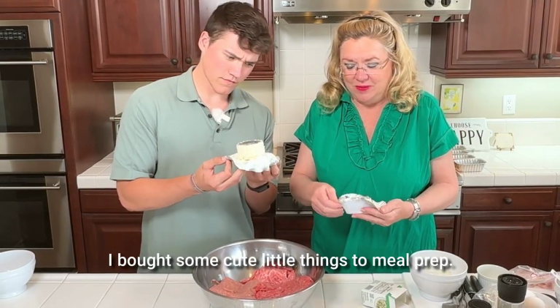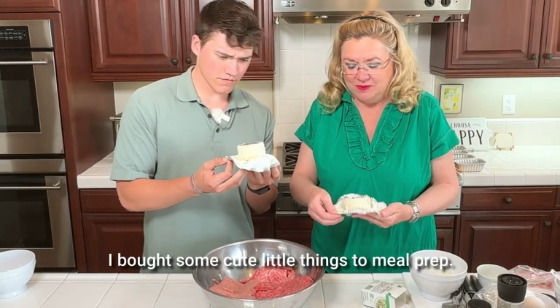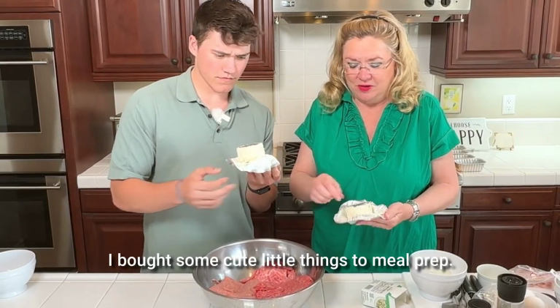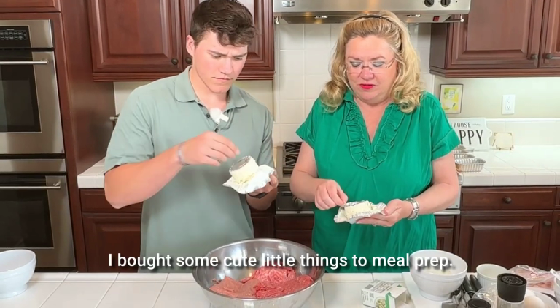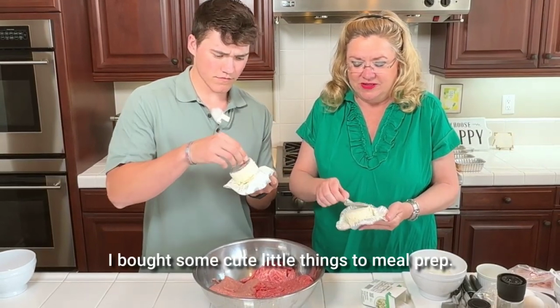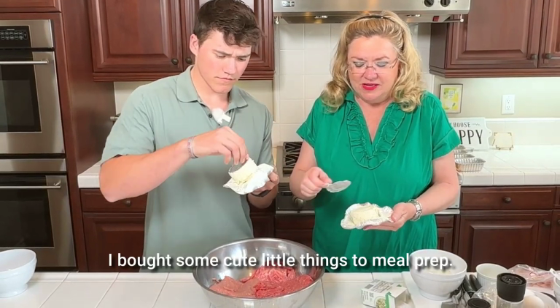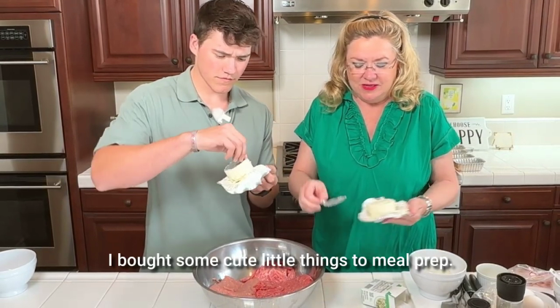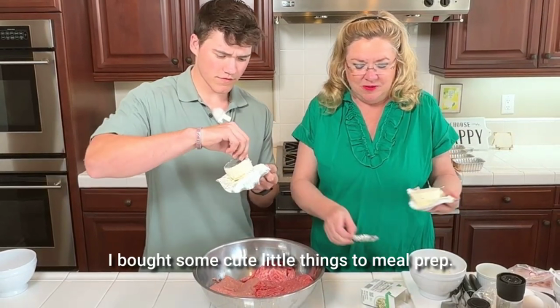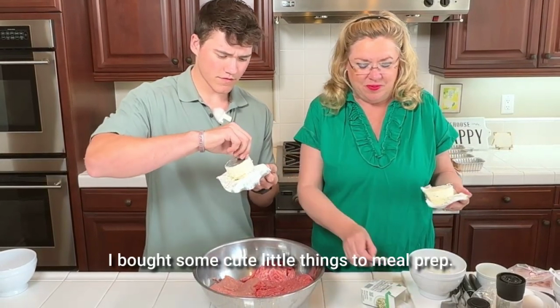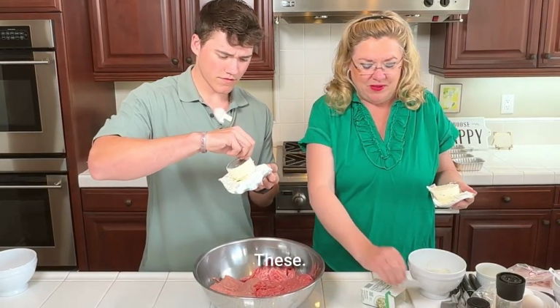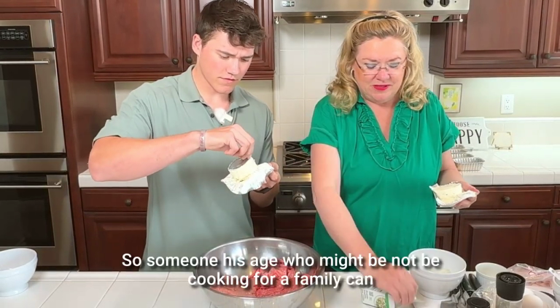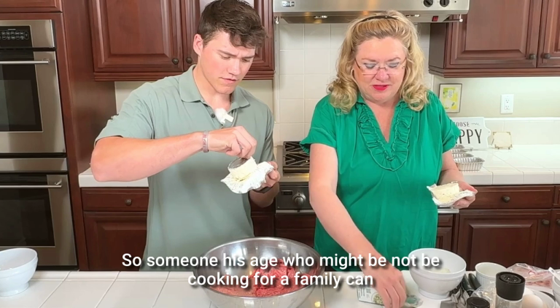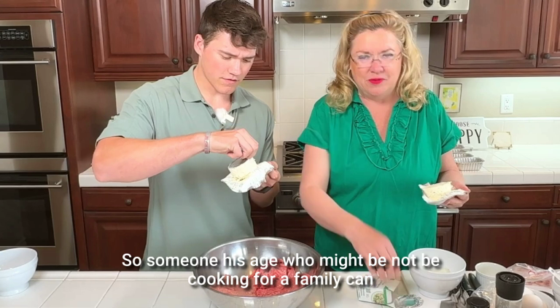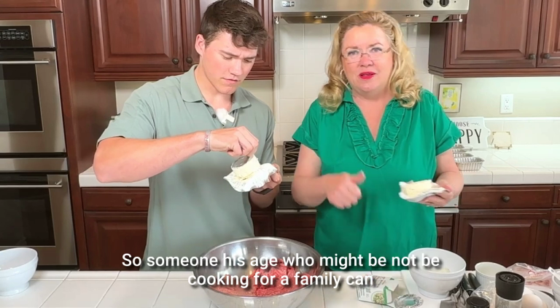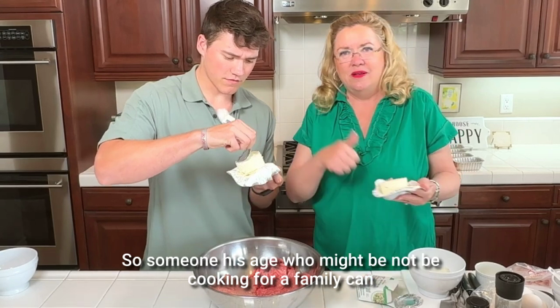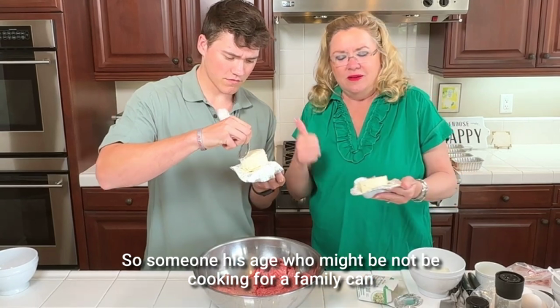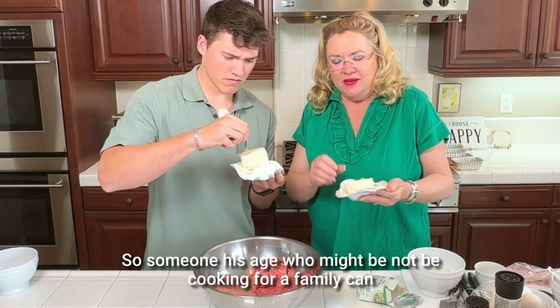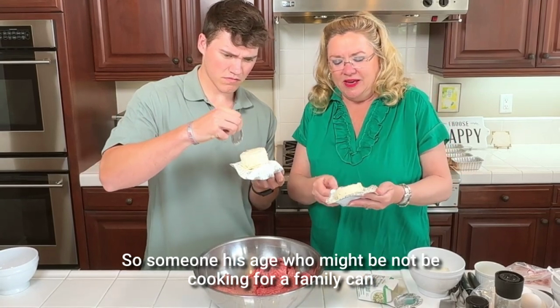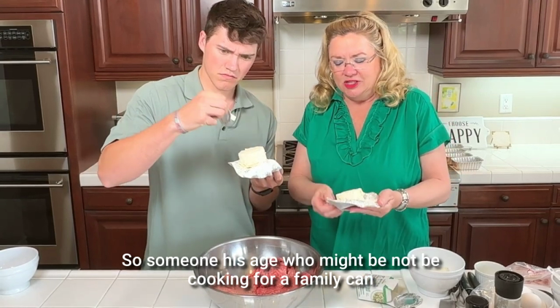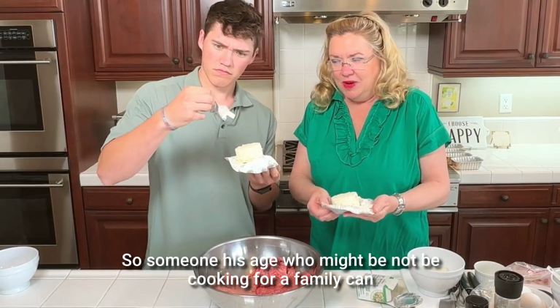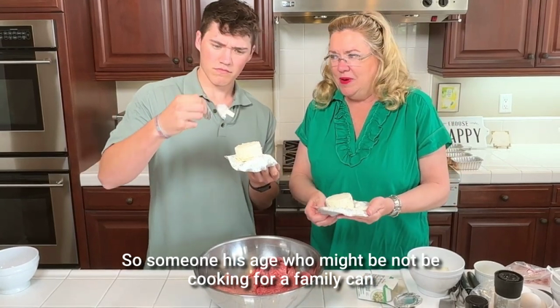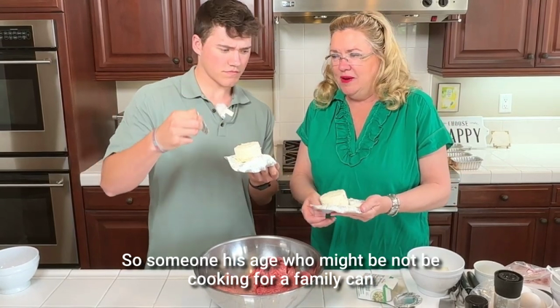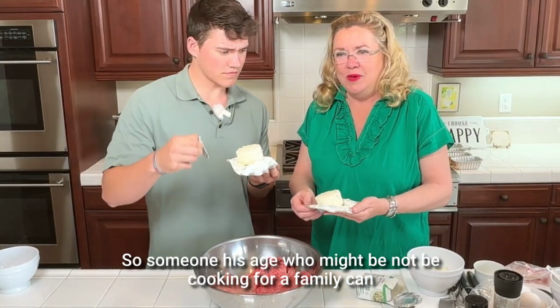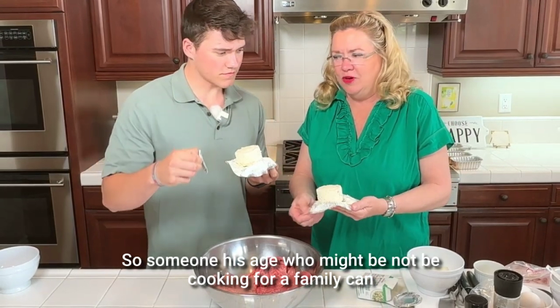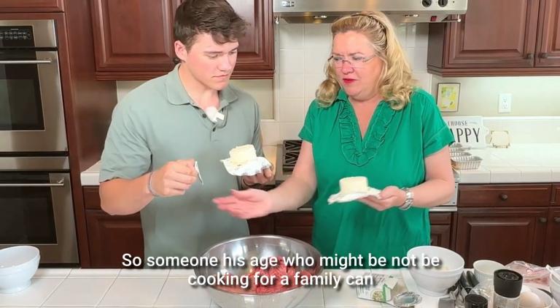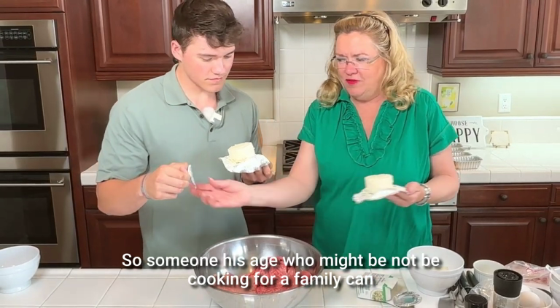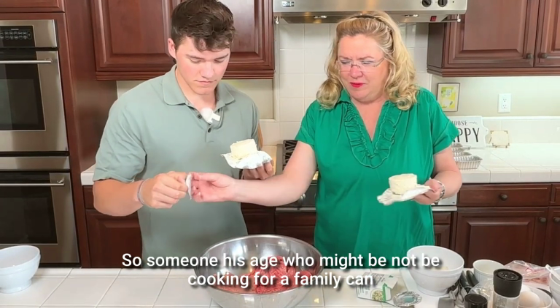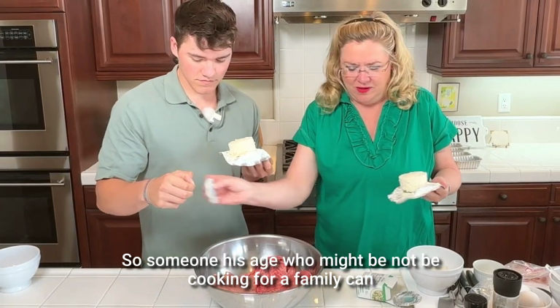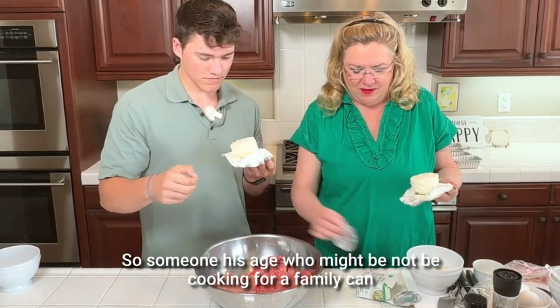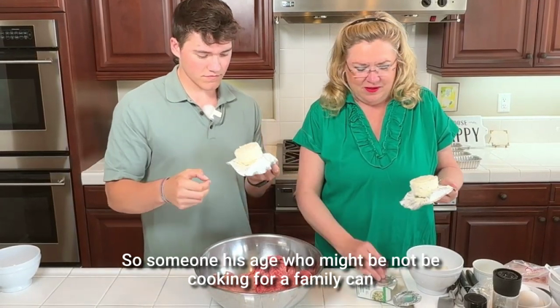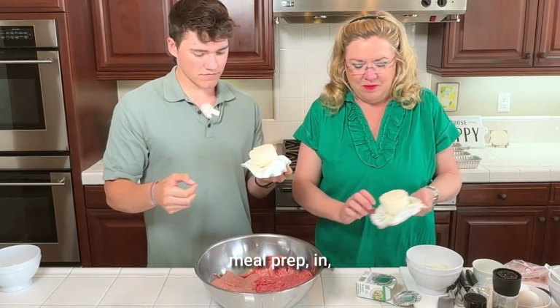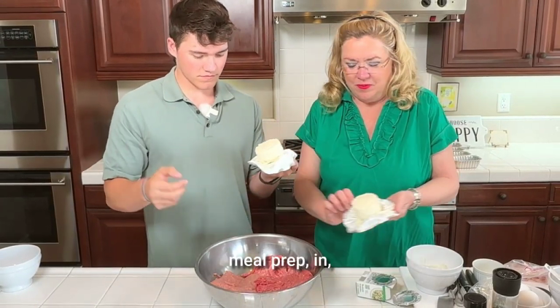I've doubled the recipe because we're going to meal prep these. I bought some cute little things to meal prep these, so someone his age who might not be cooking for a family can meal prep.